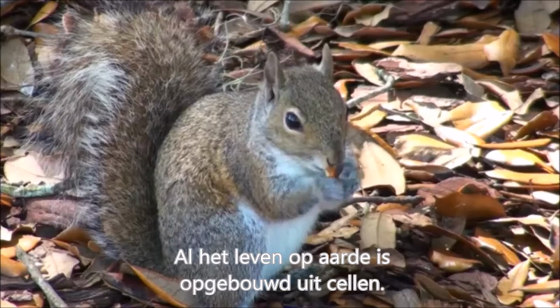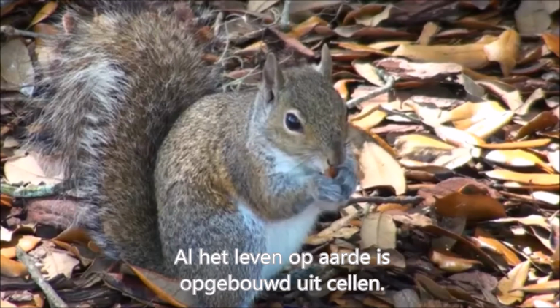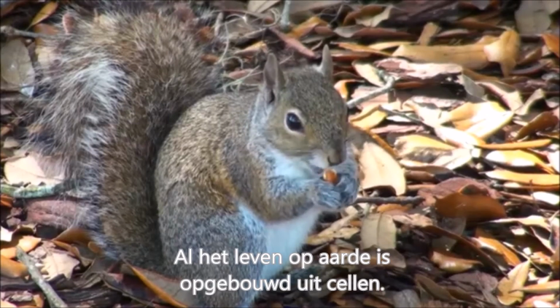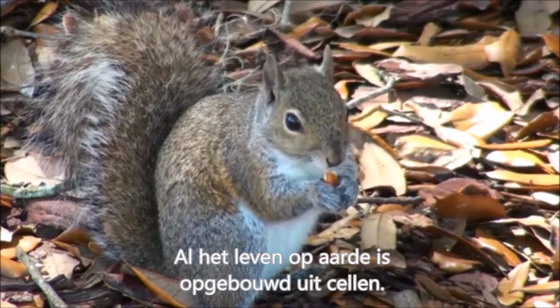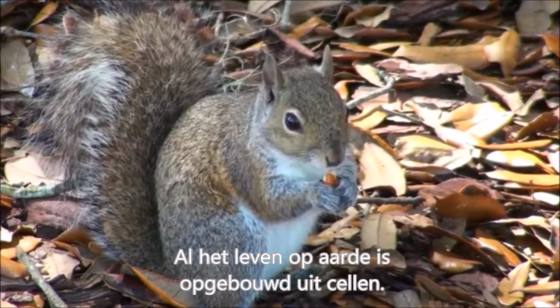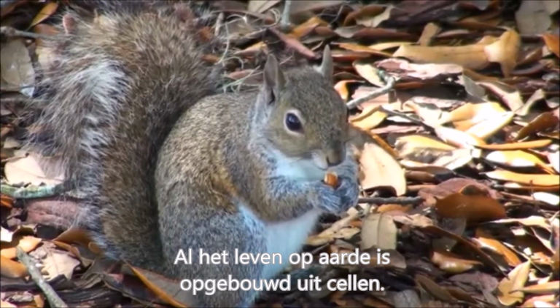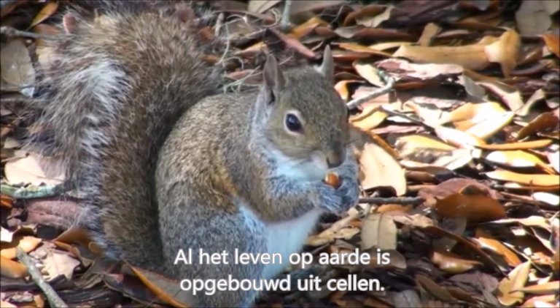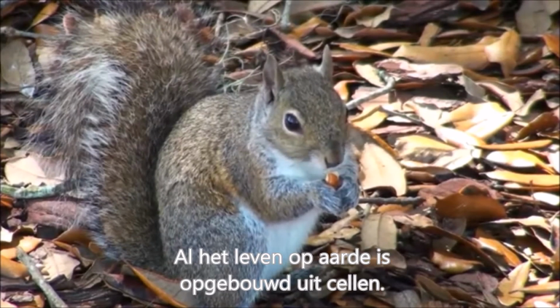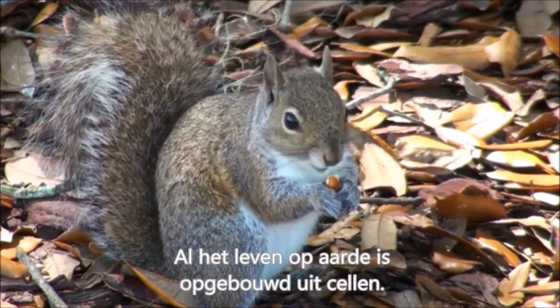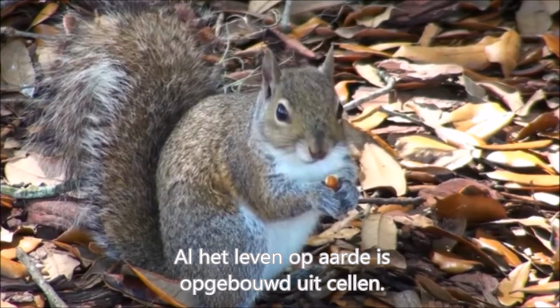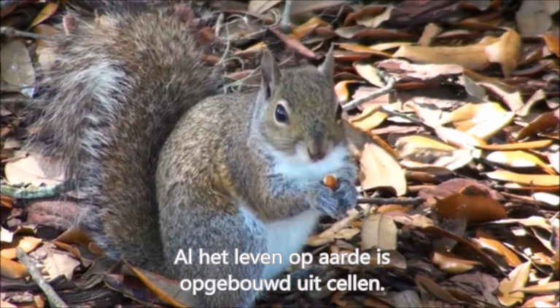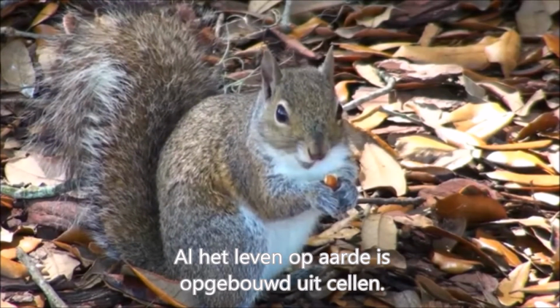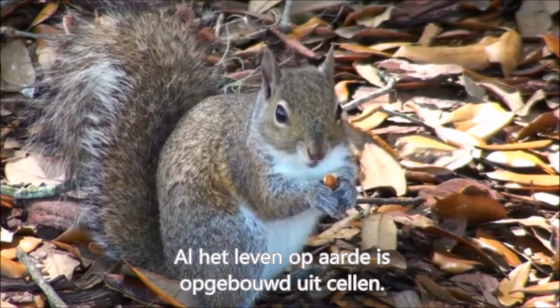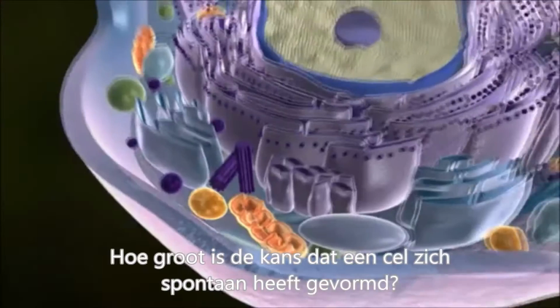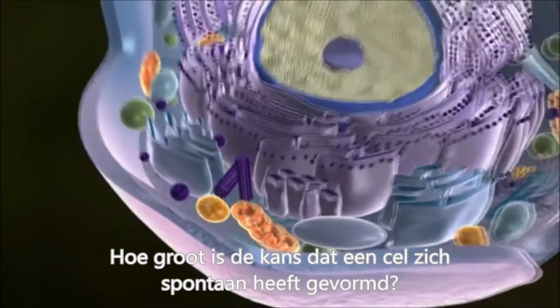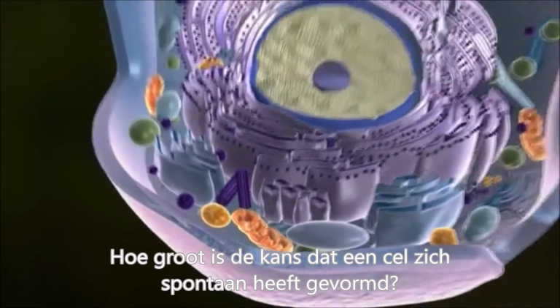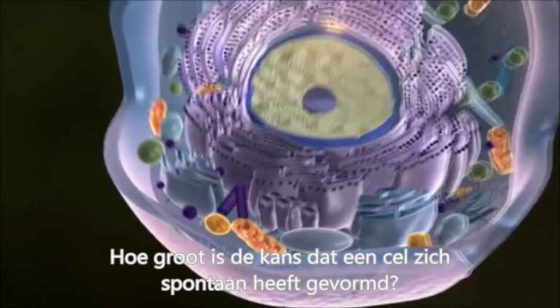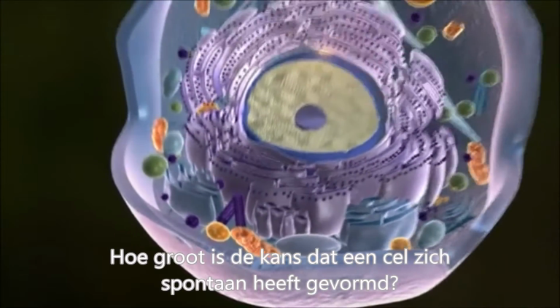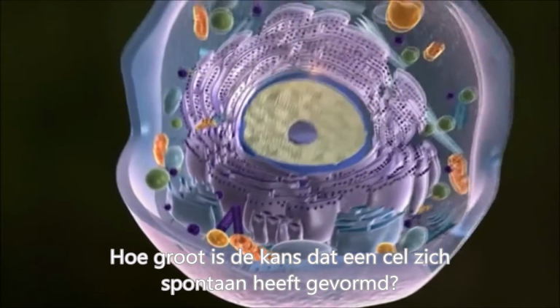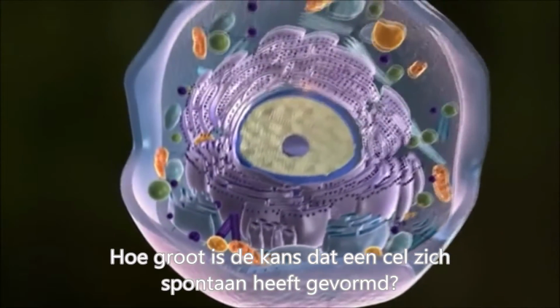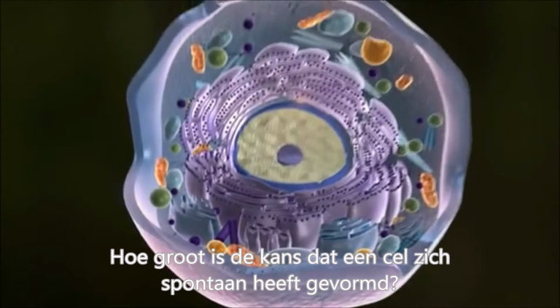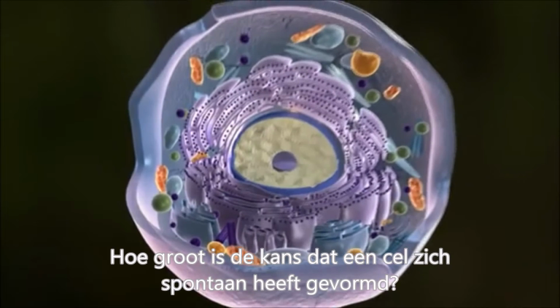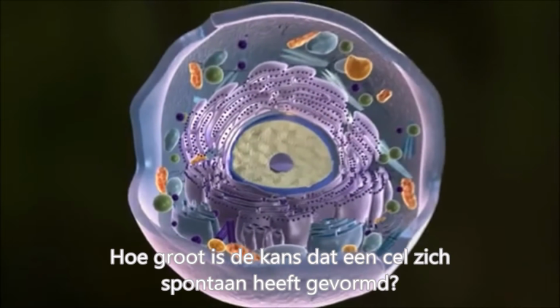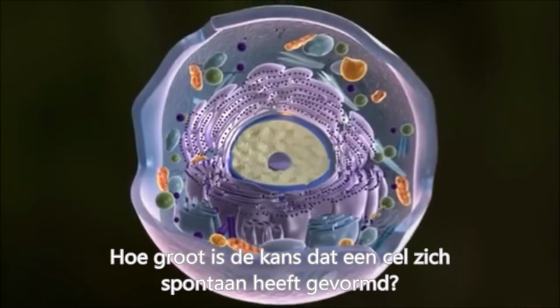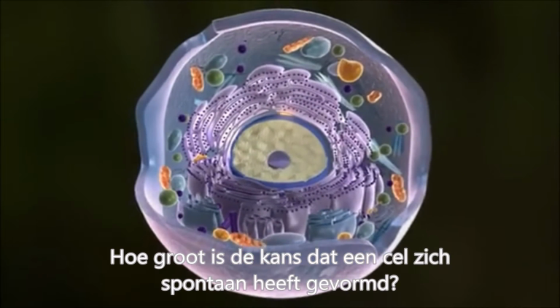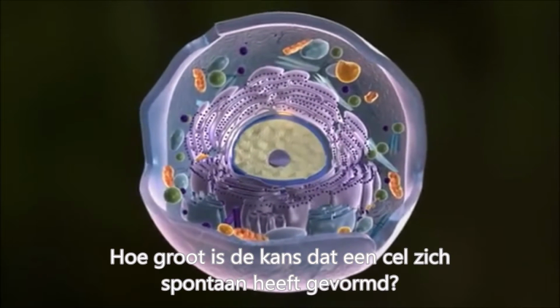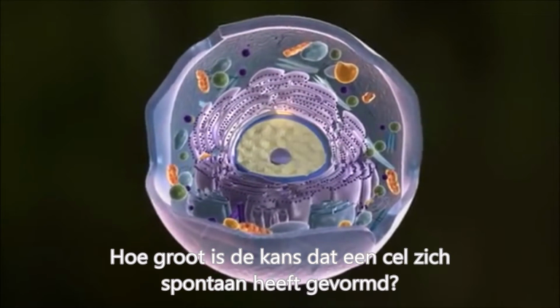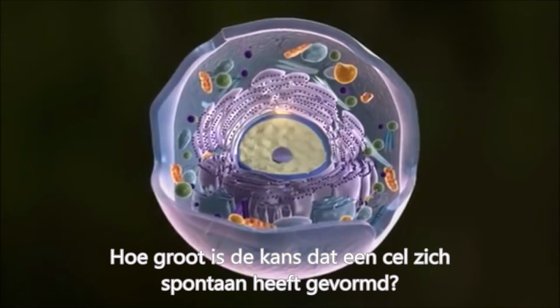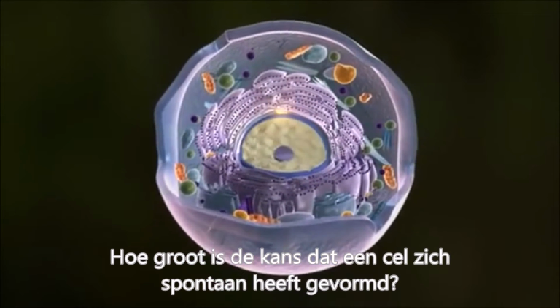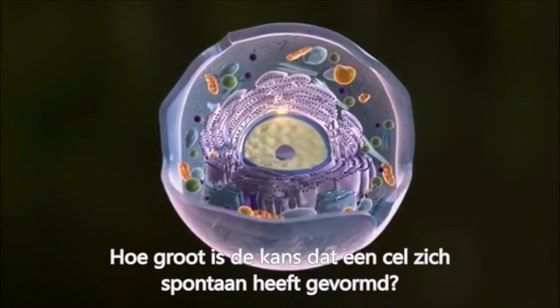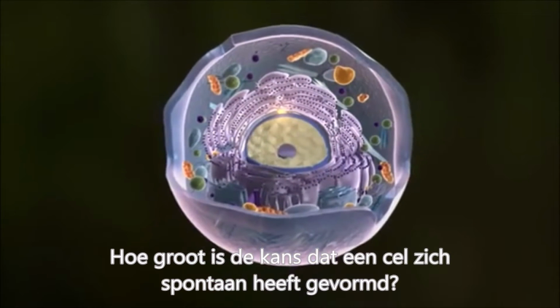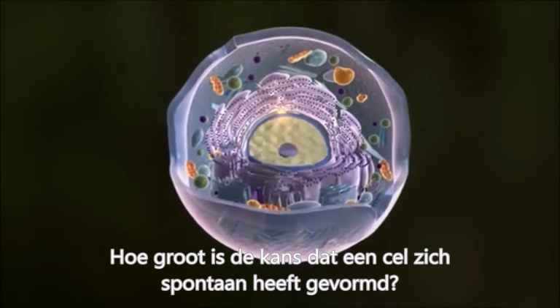All living things on Earth are made up of cells. So what are the chances that even a first cell could have accidentally formed?